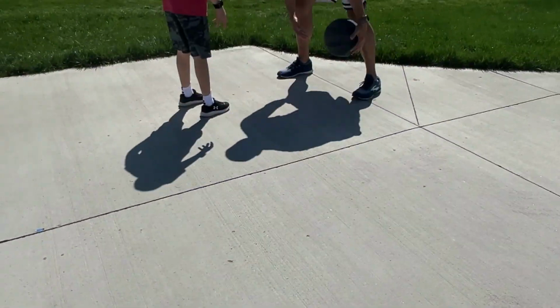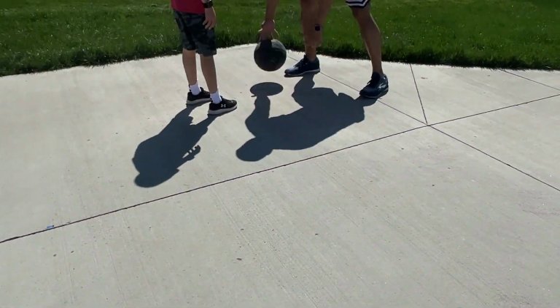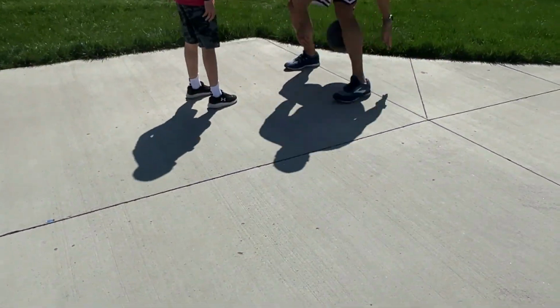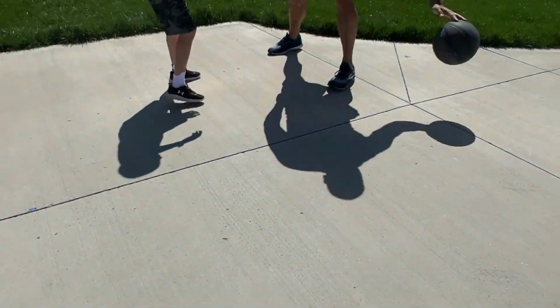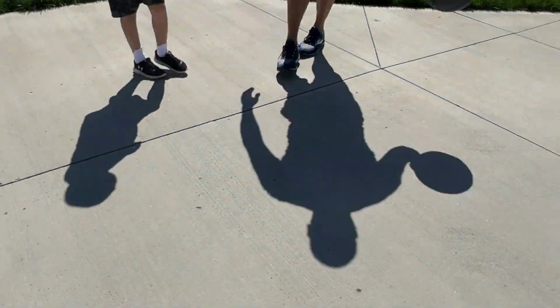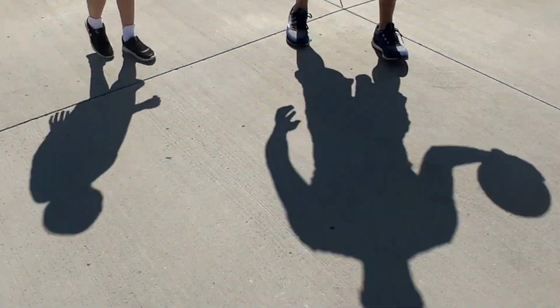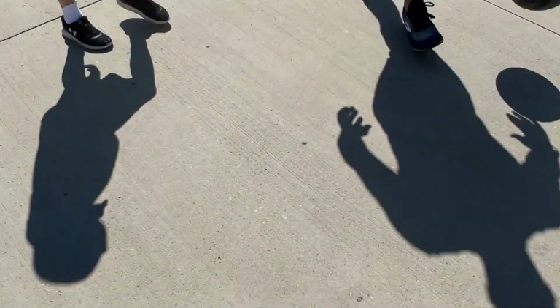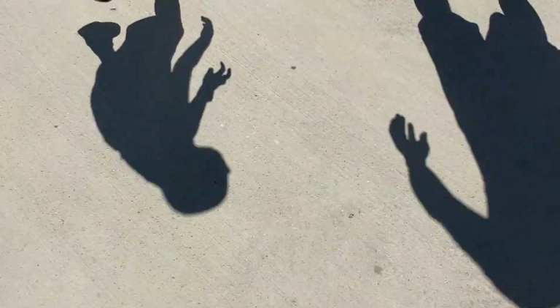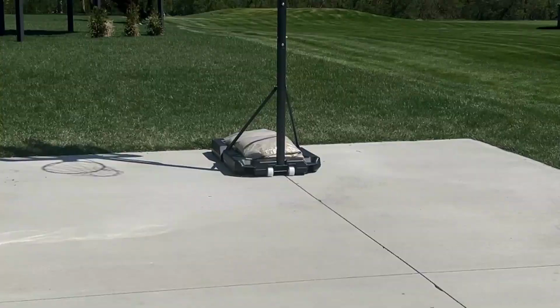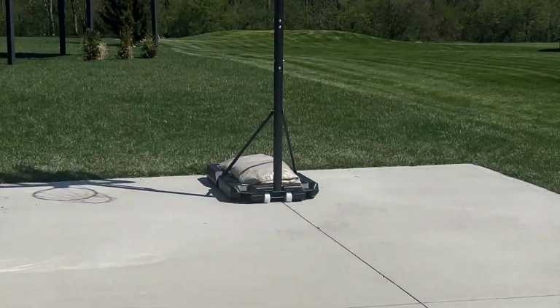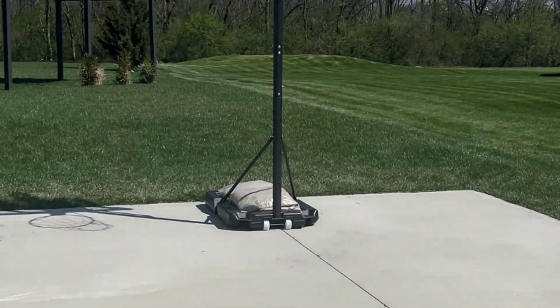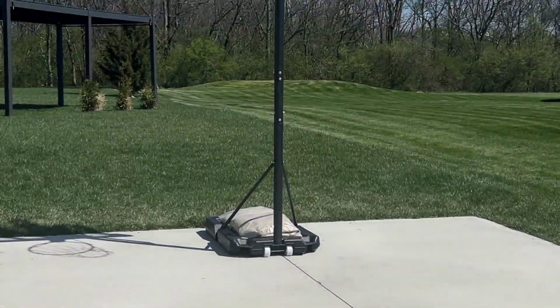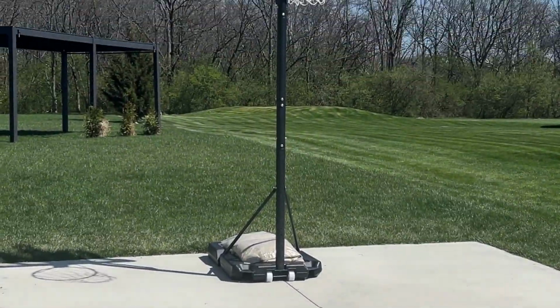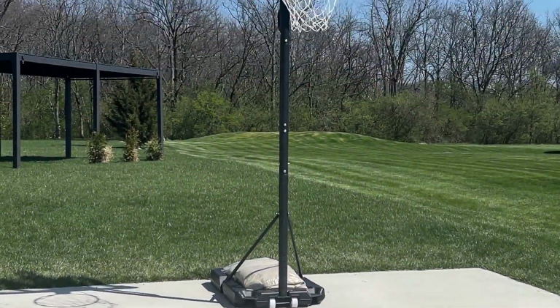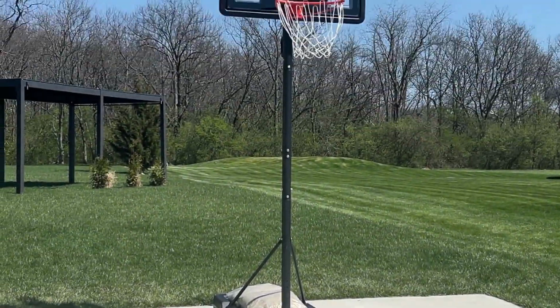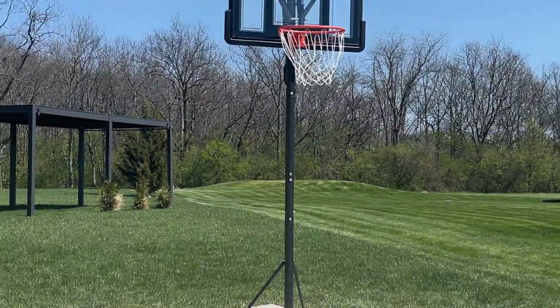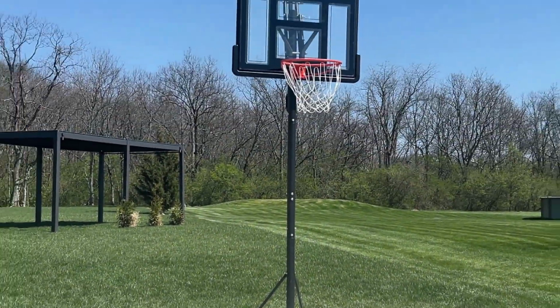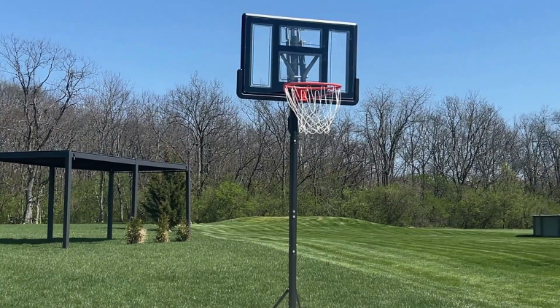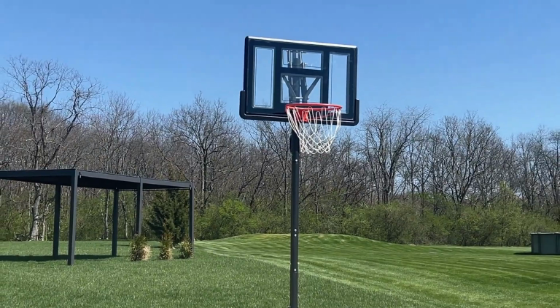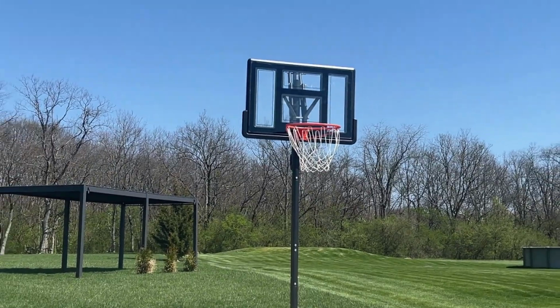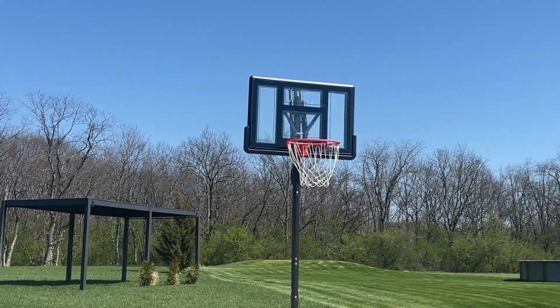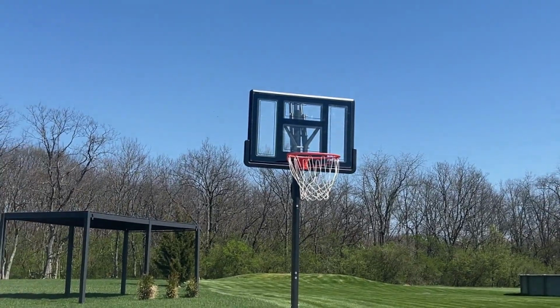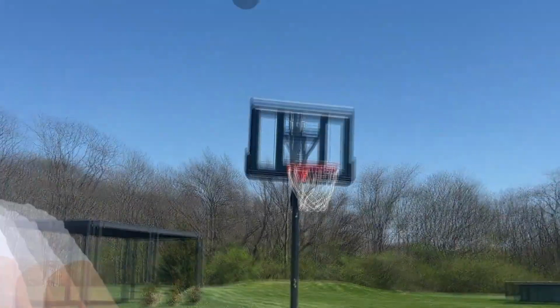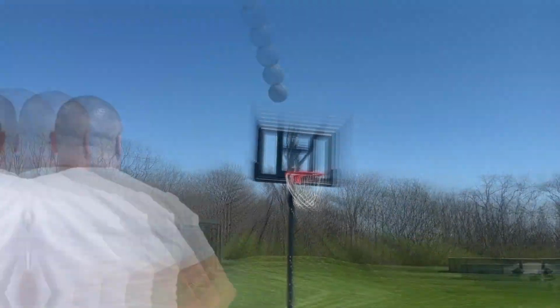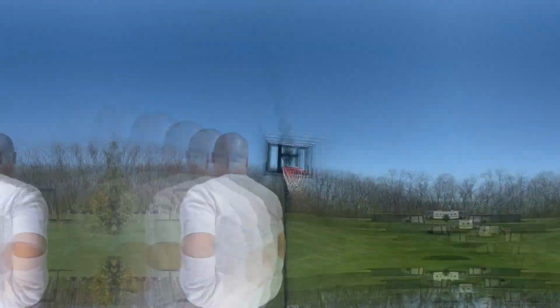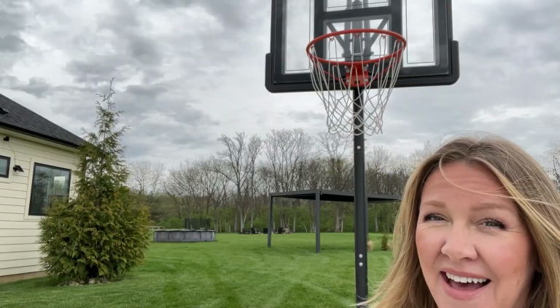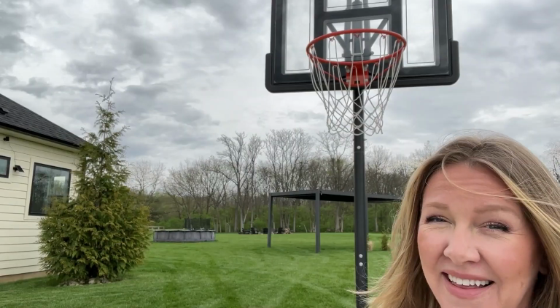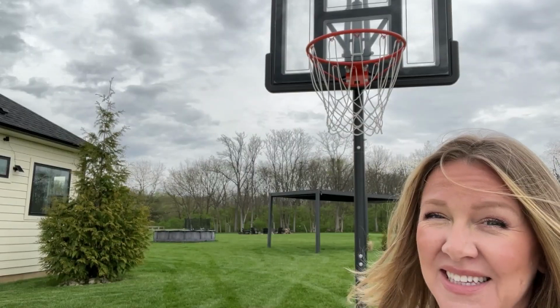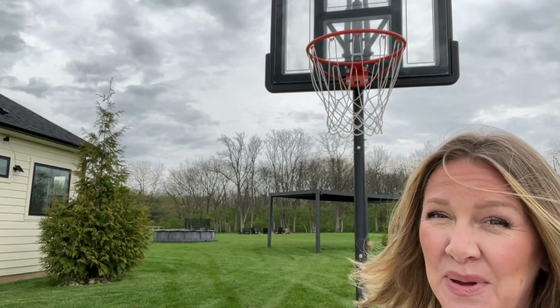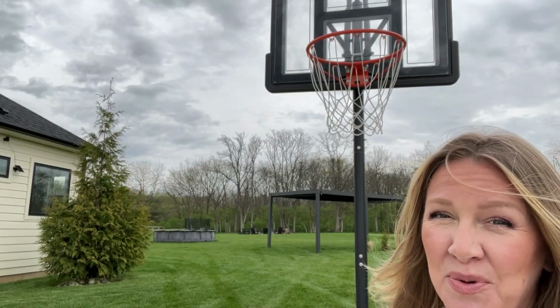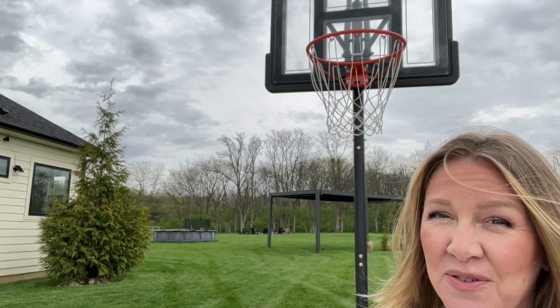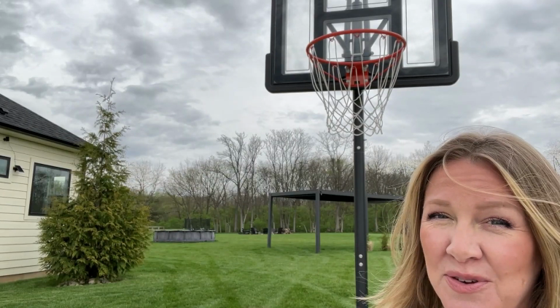We love our basketball hoop from the Winmax store. Definitely recommend it. And that's my point of view.